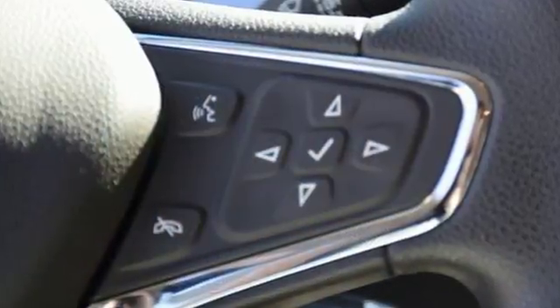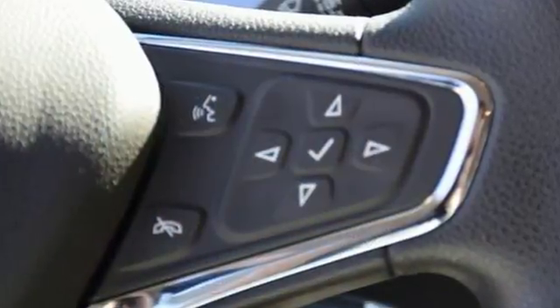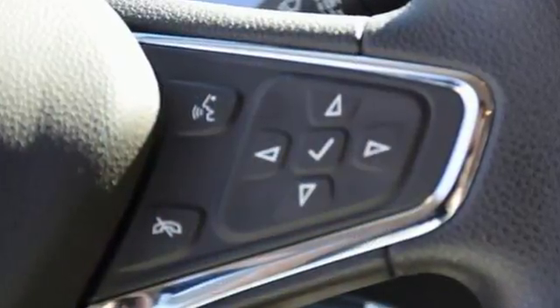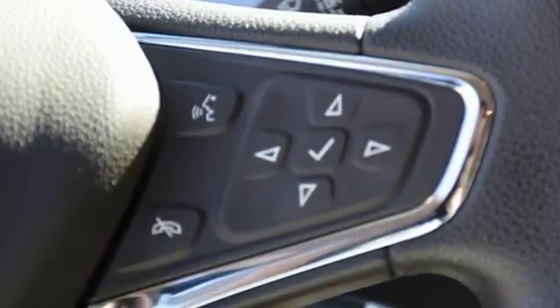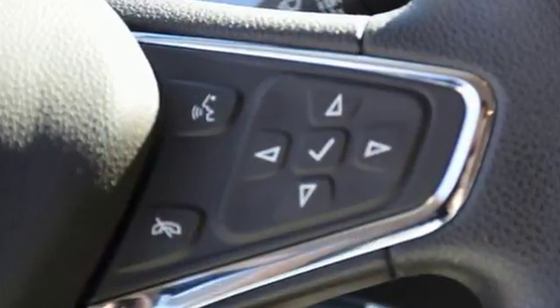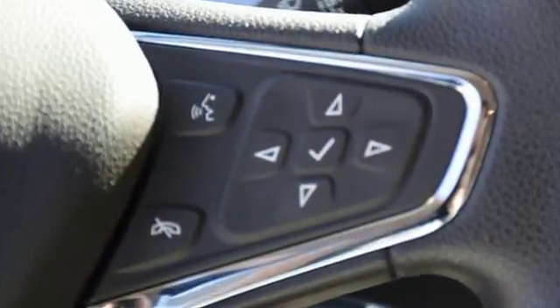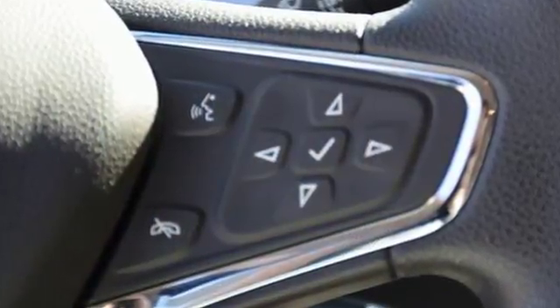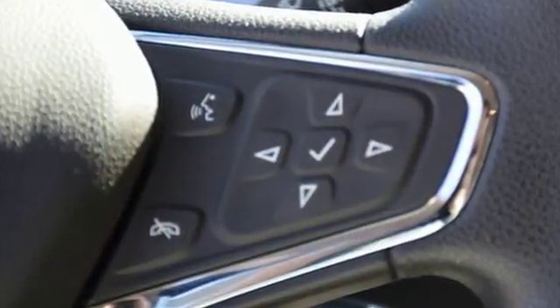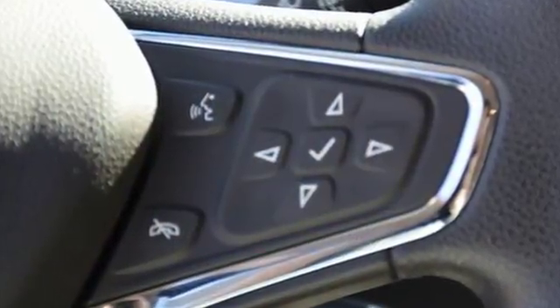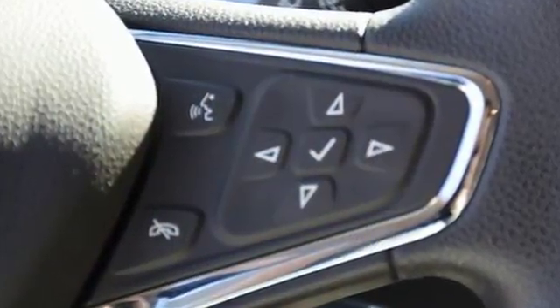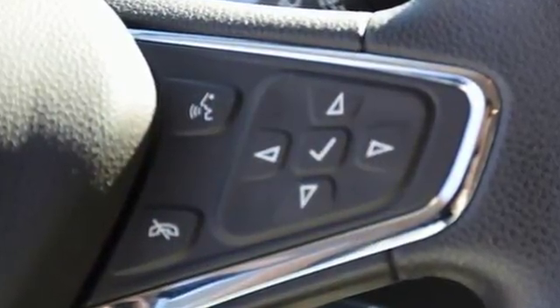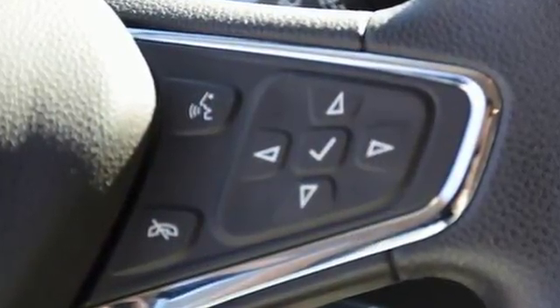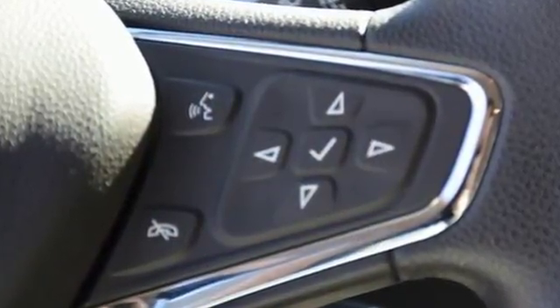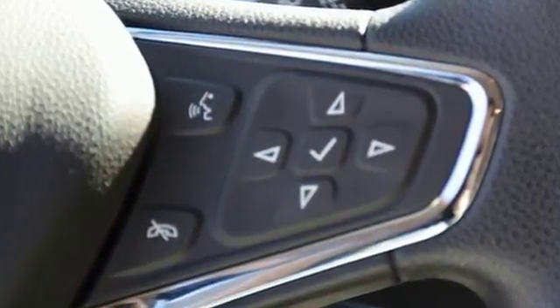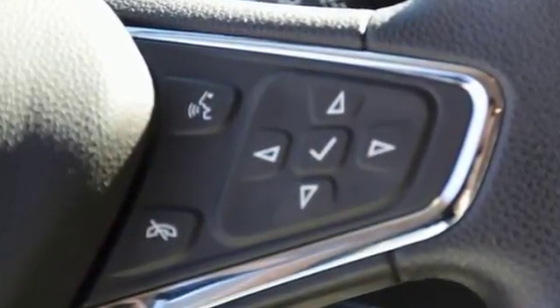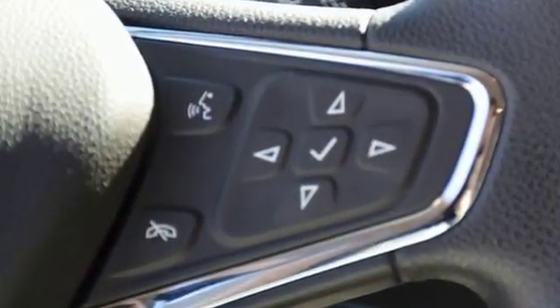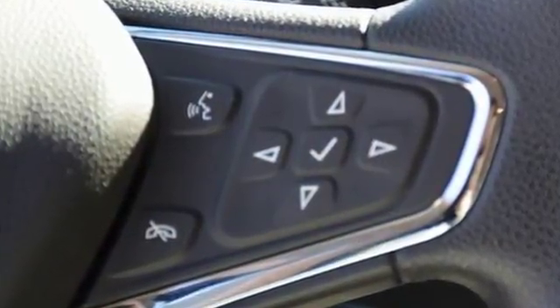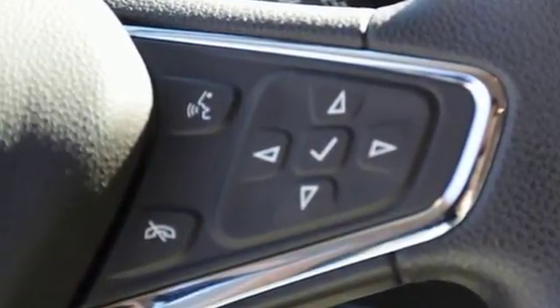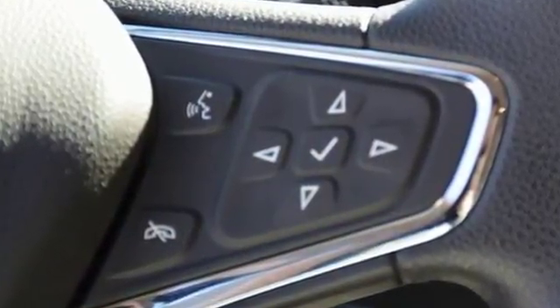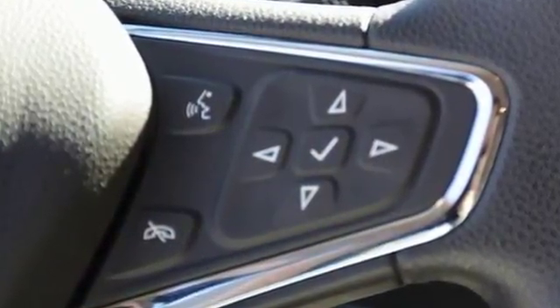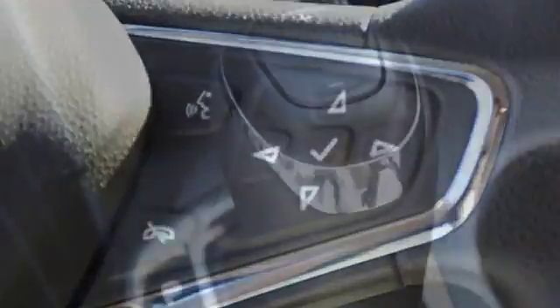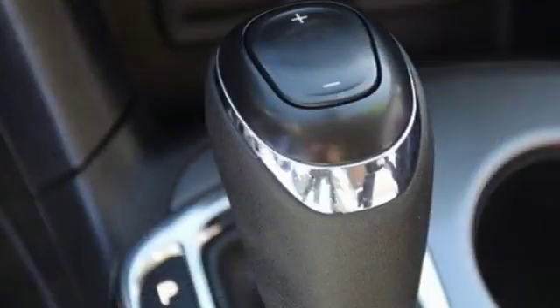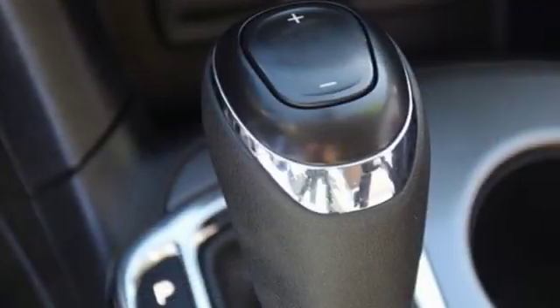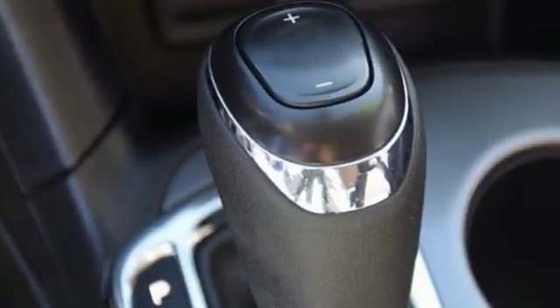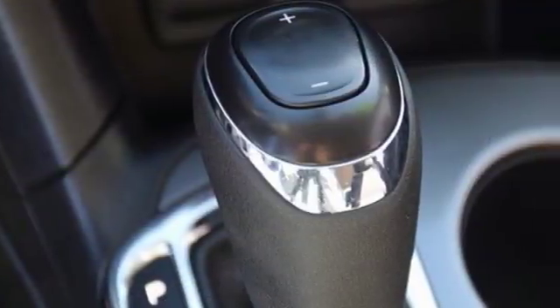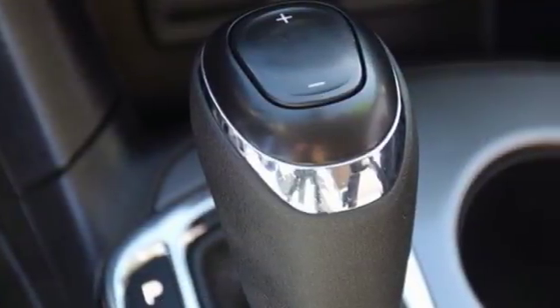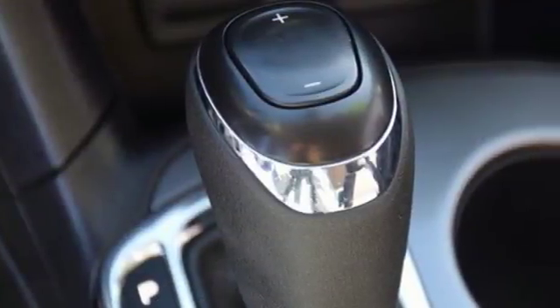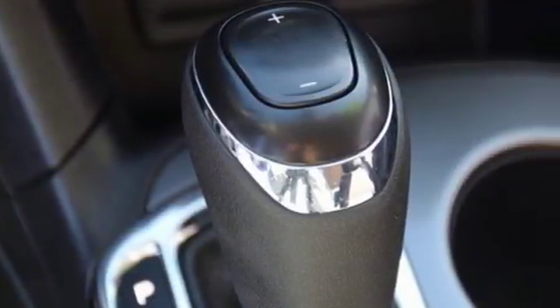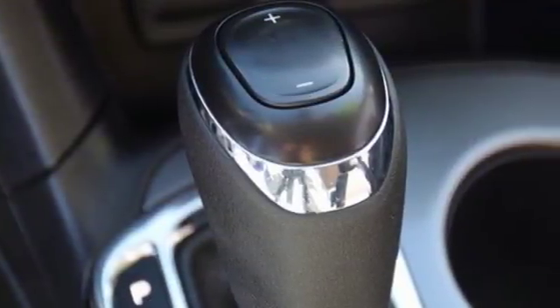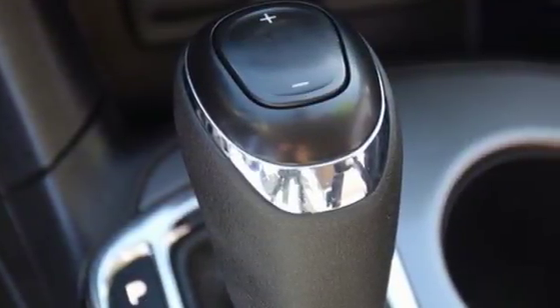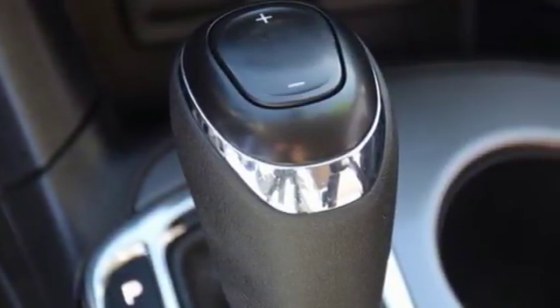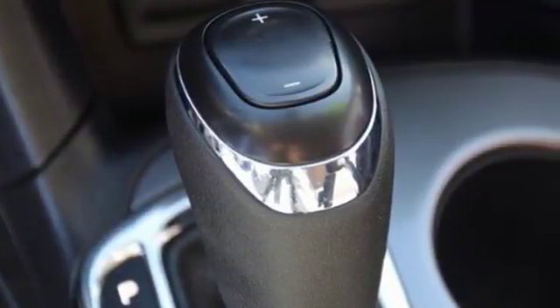Keyless entry makes hopping in a breeze, while the backup camera helps you squeeze into tight spots.